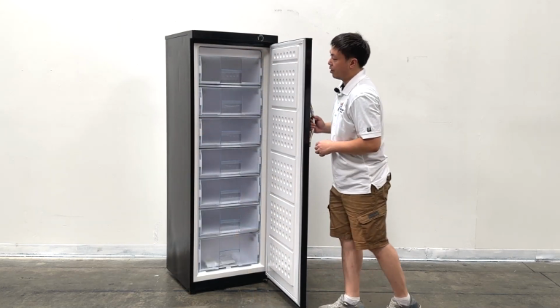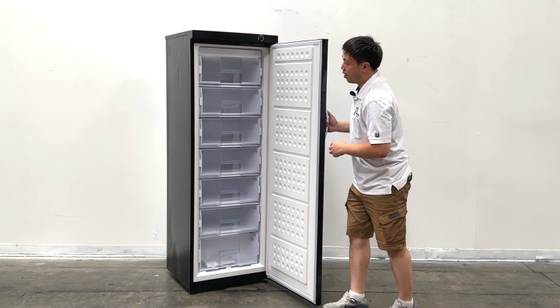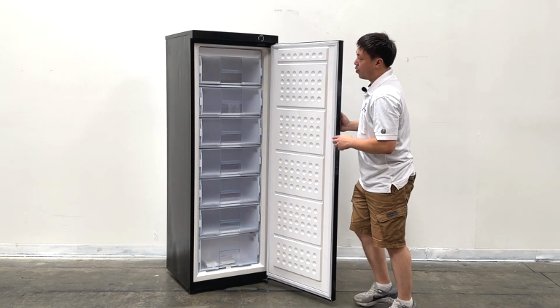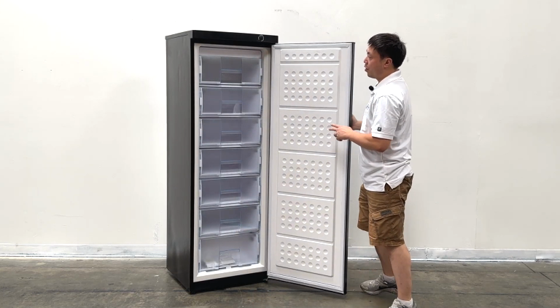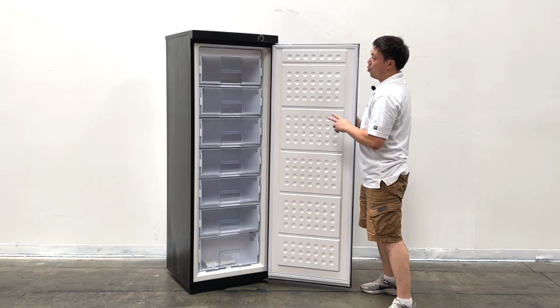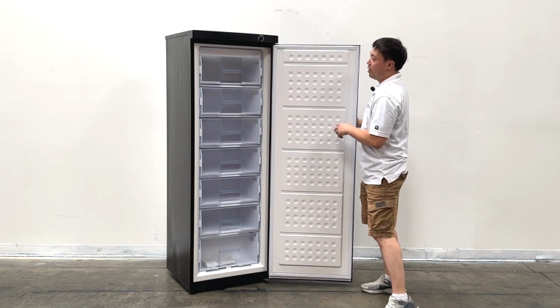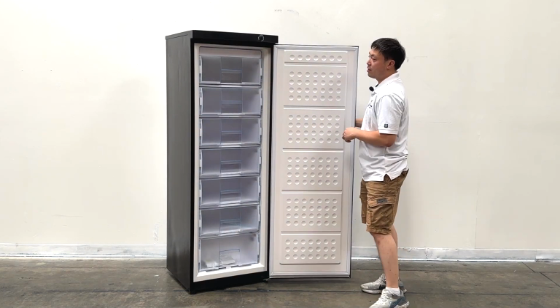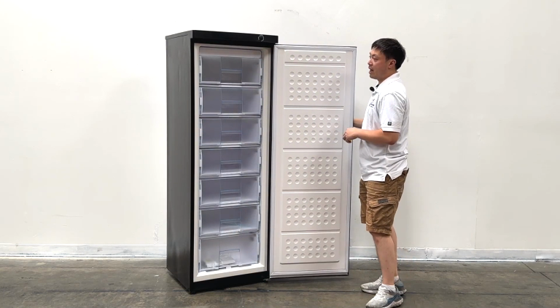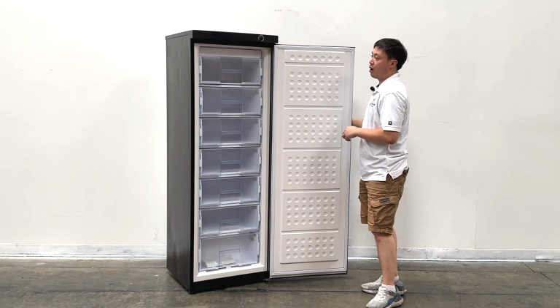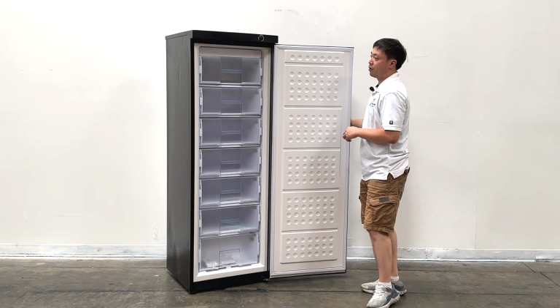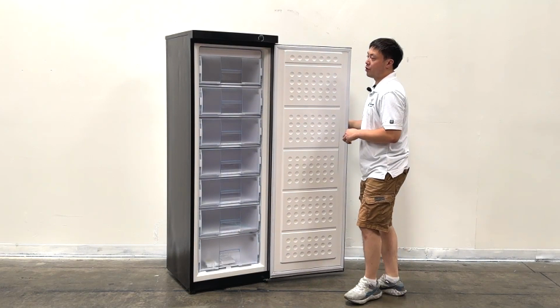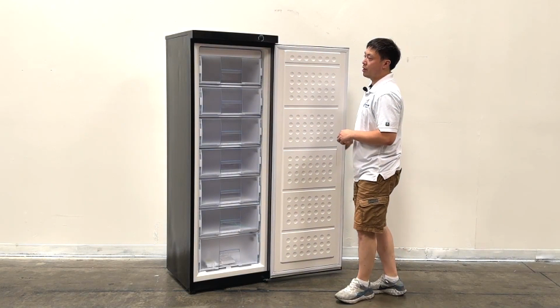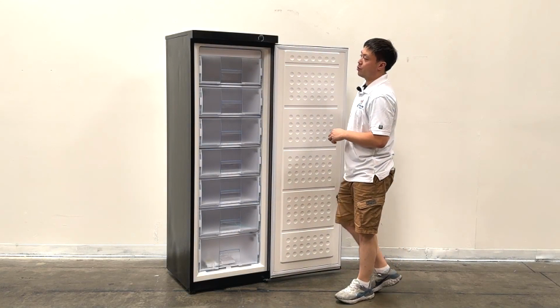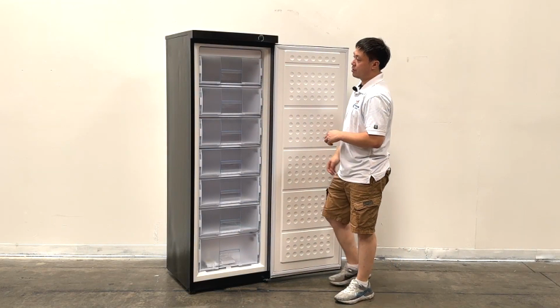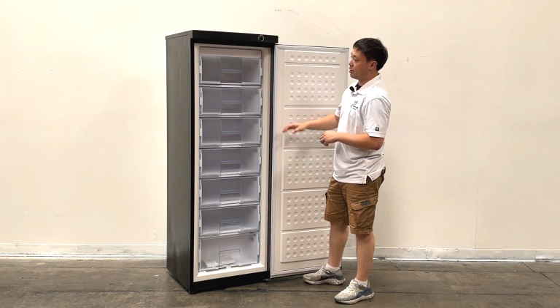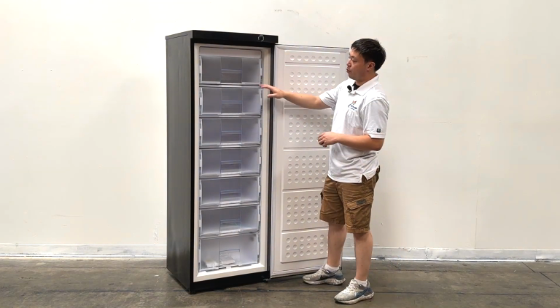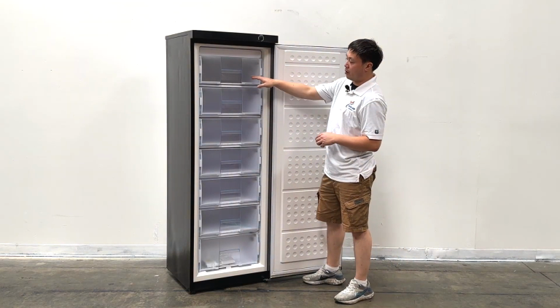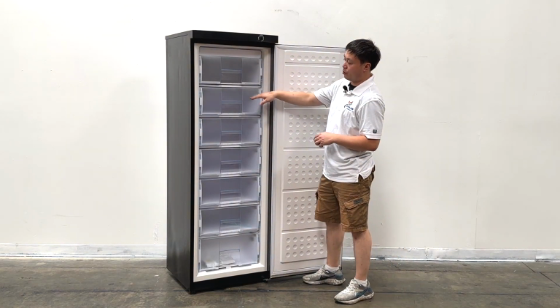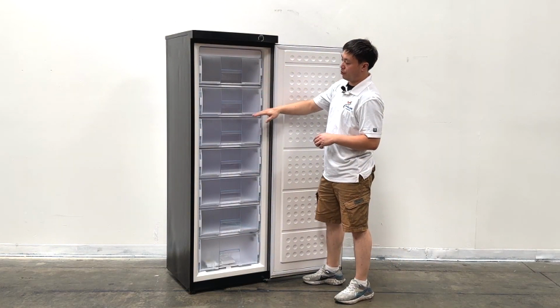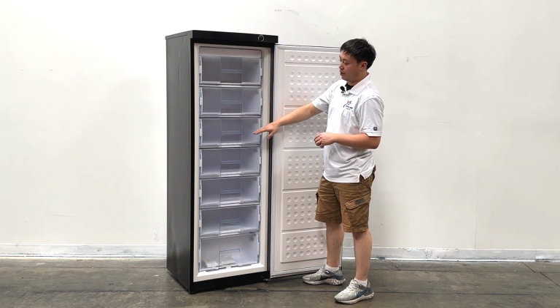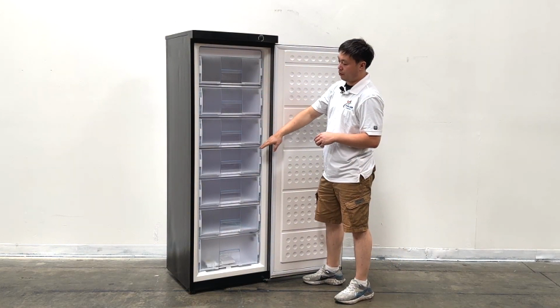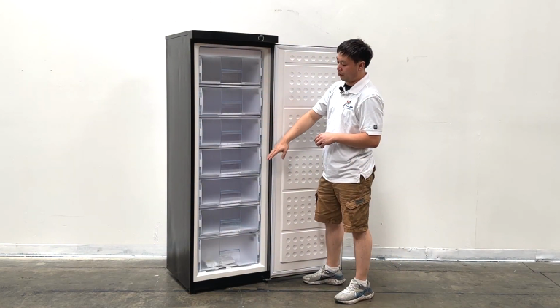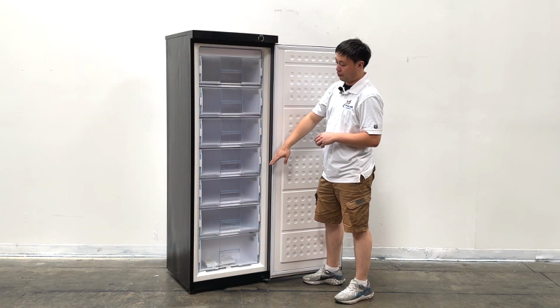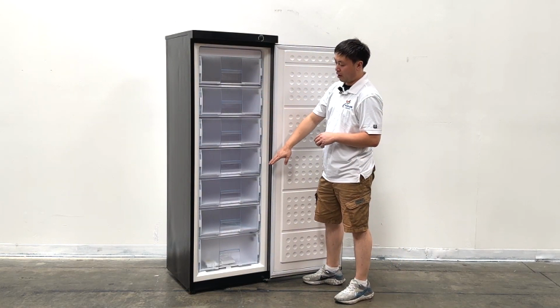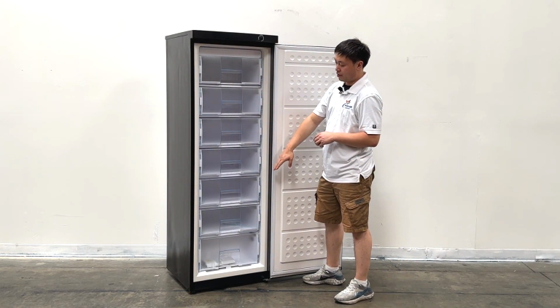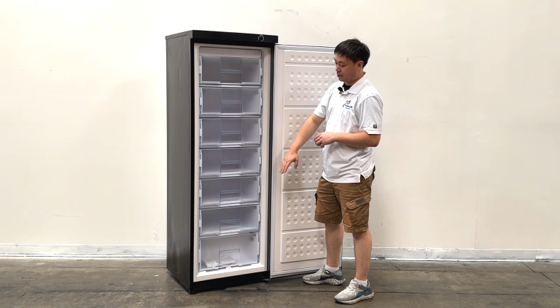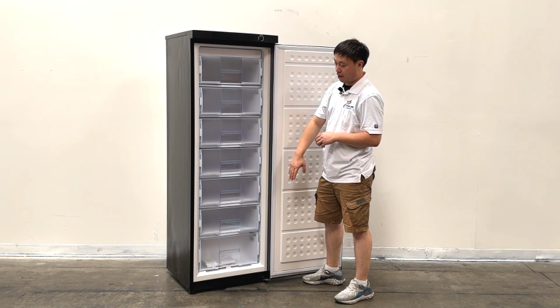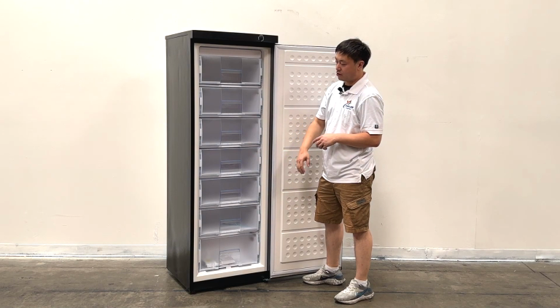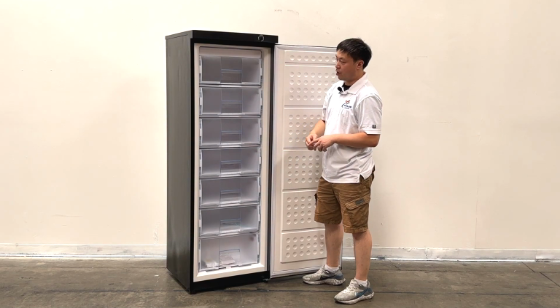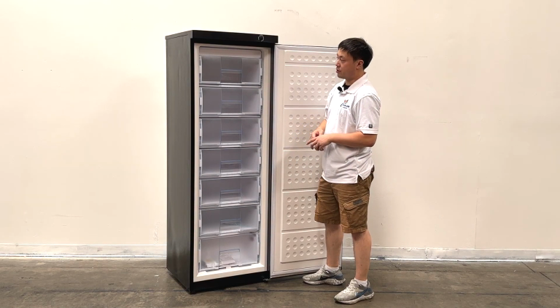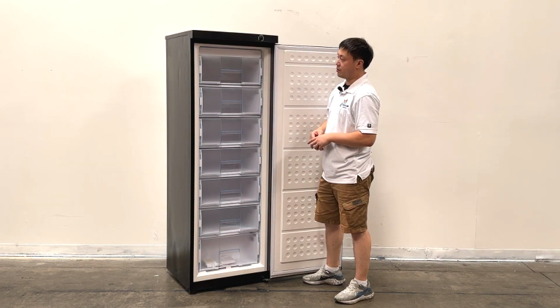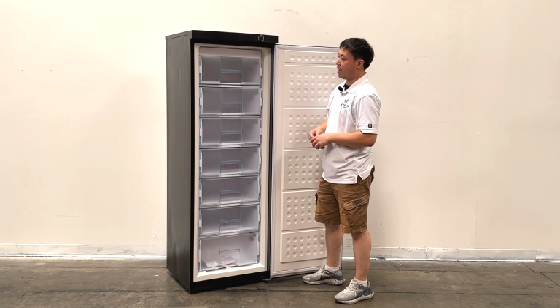When we open the unit, we see 1, 2, 3, 4, 5, 6, 7 drawers inside.